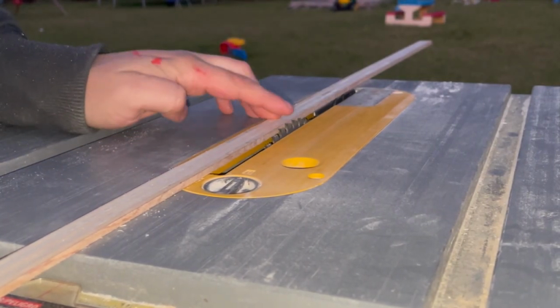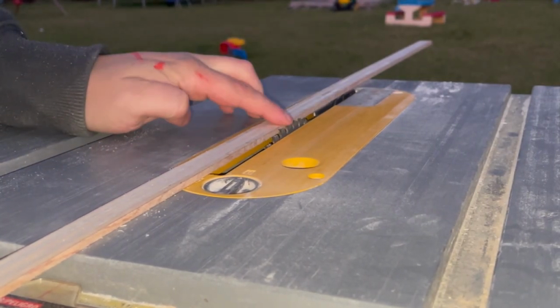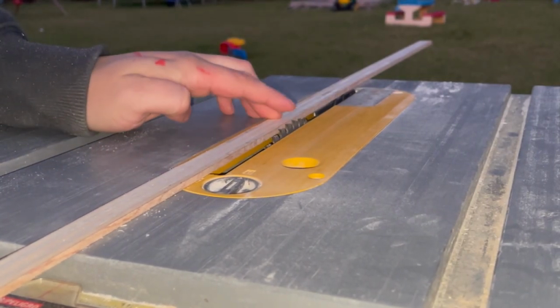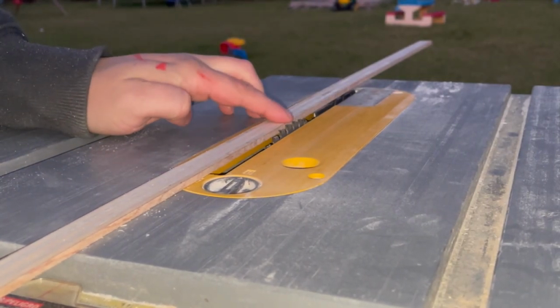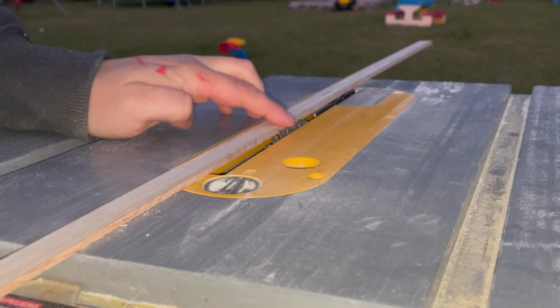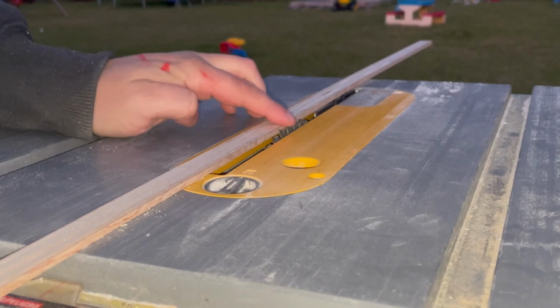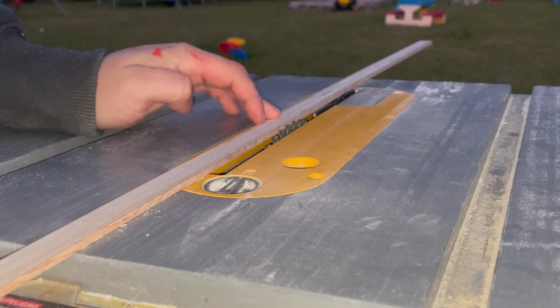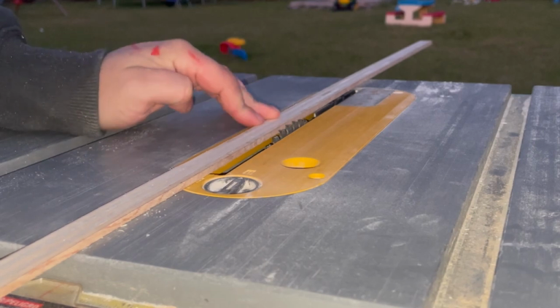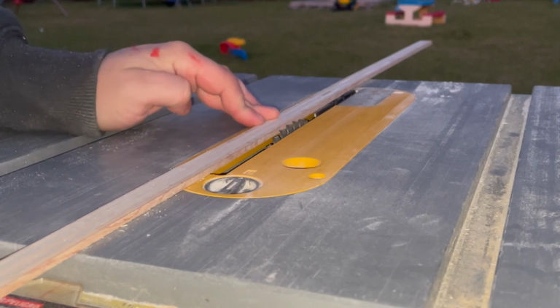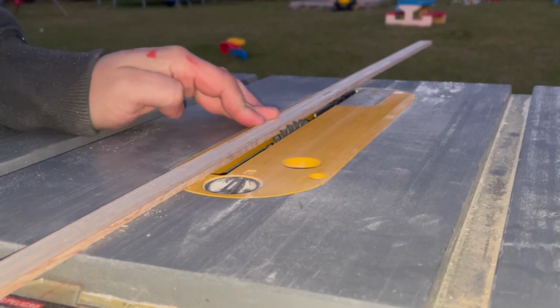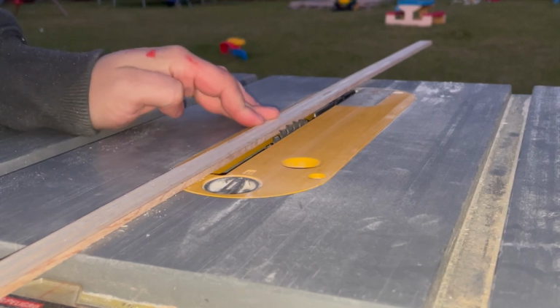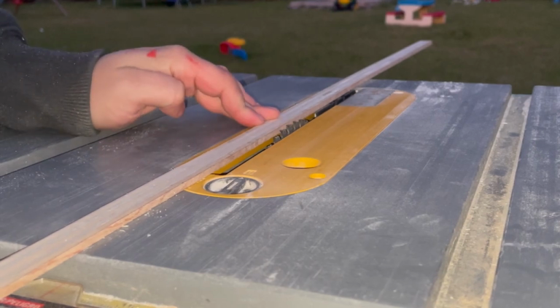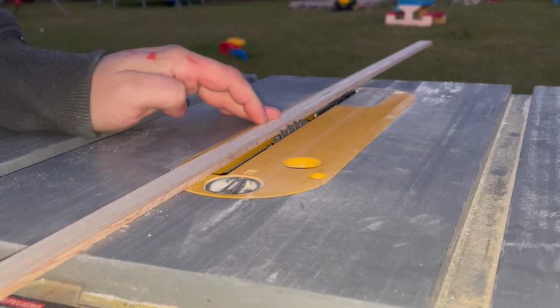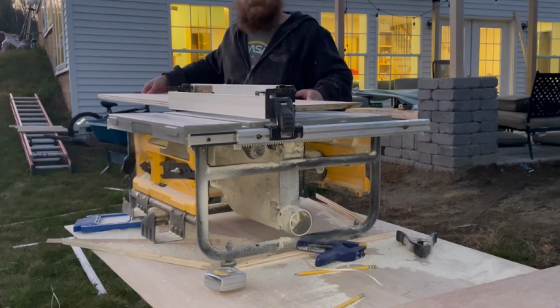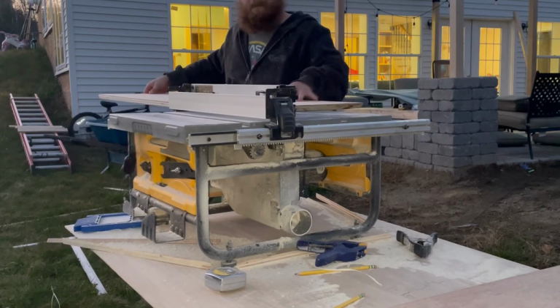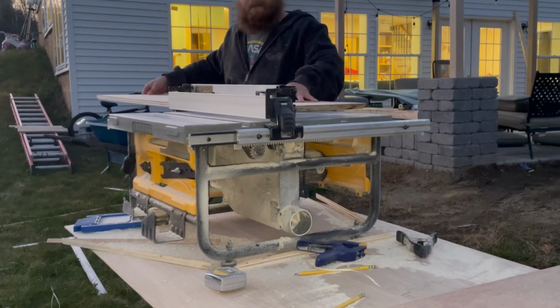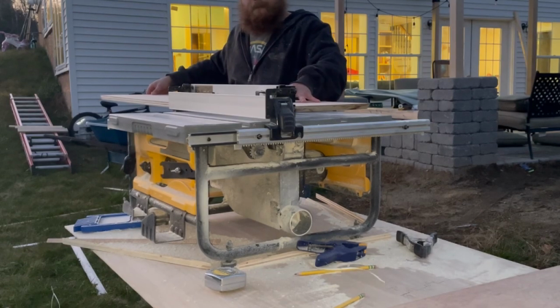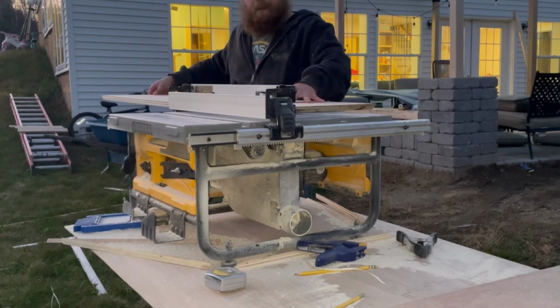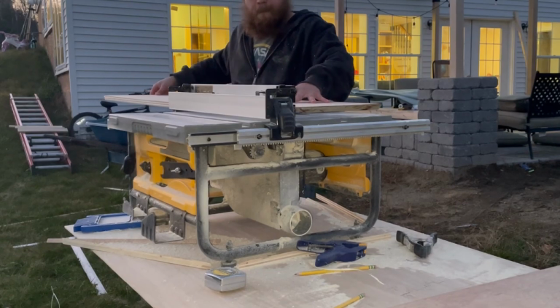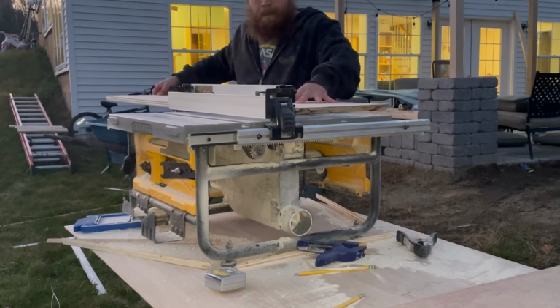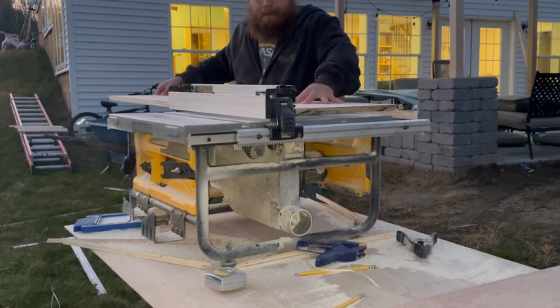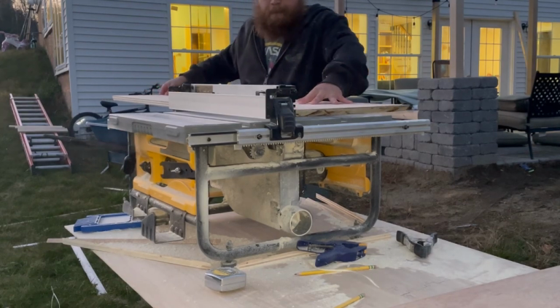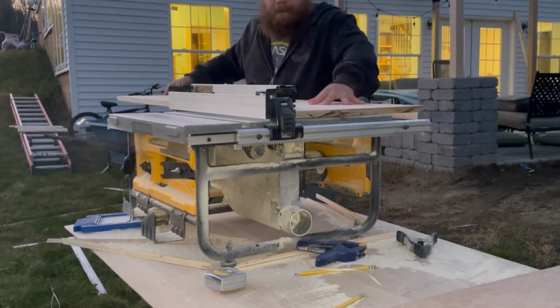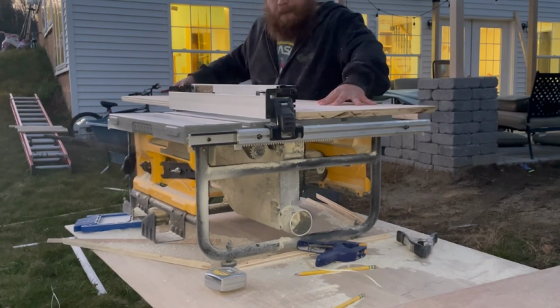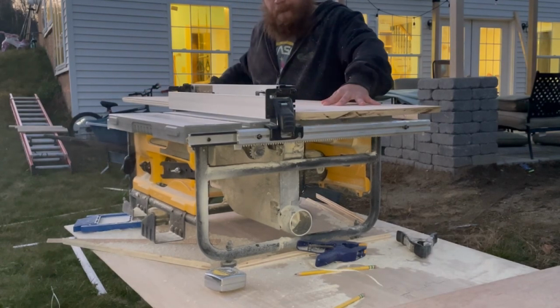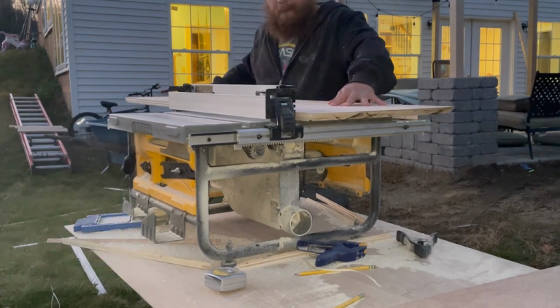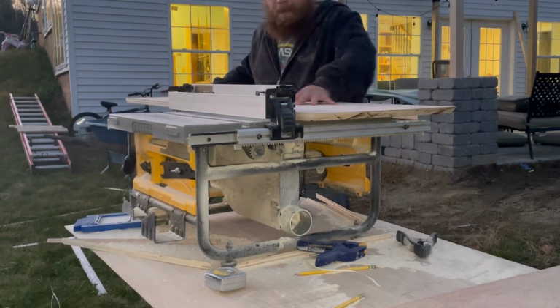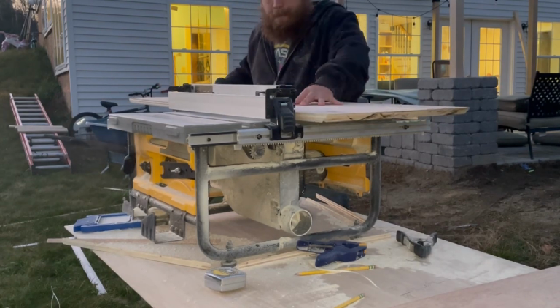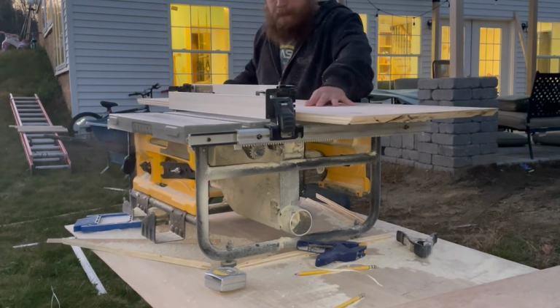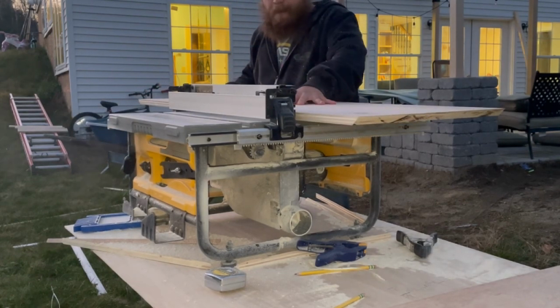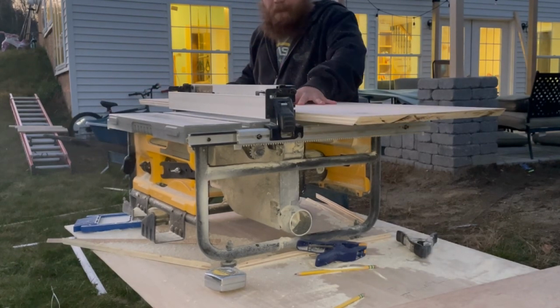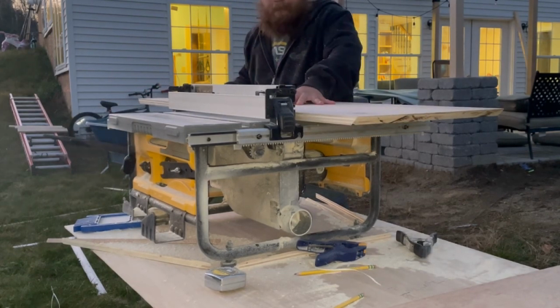Once the top is complete, I lower the blade to an 1/8 of an inch and start the process again on the bottom panel.